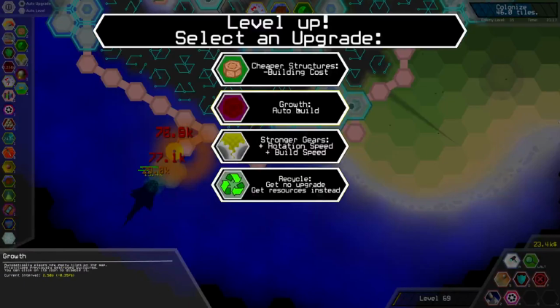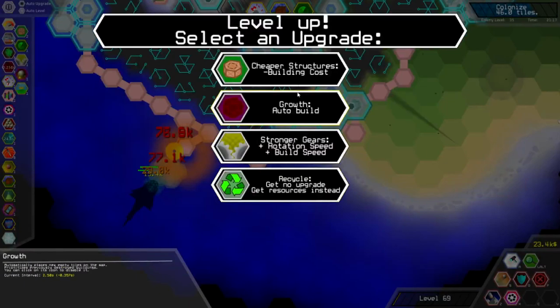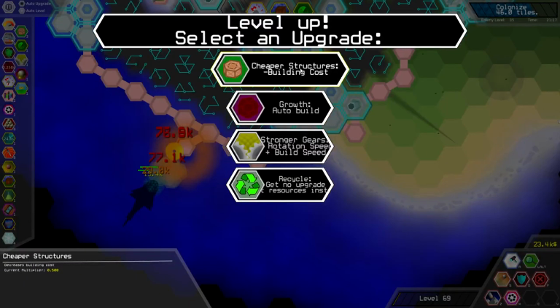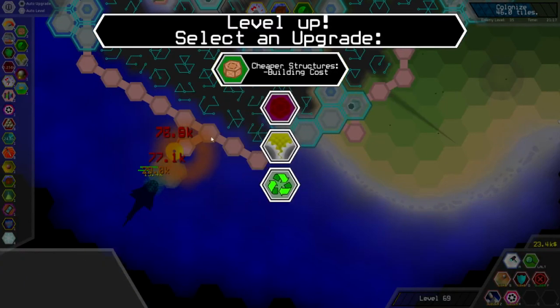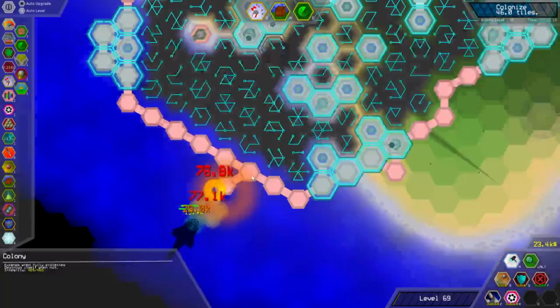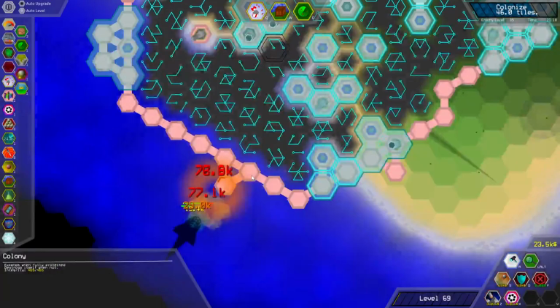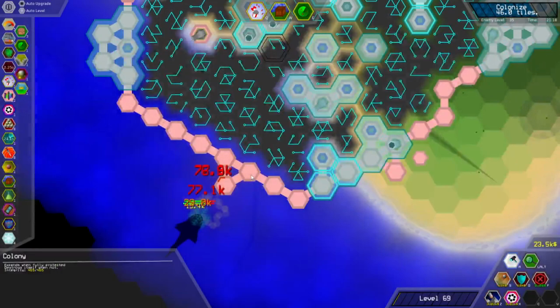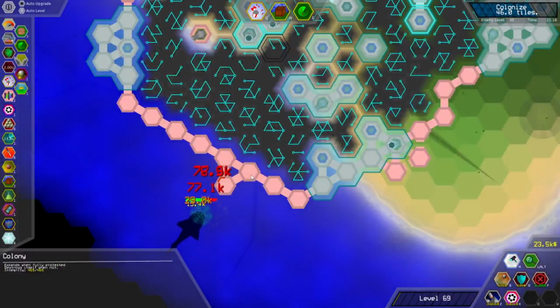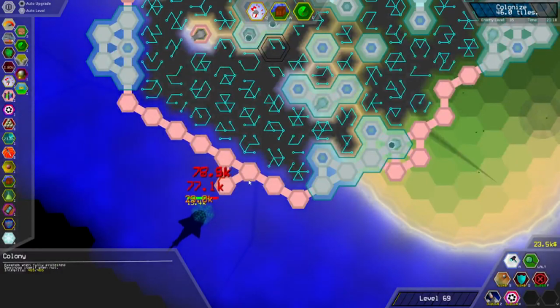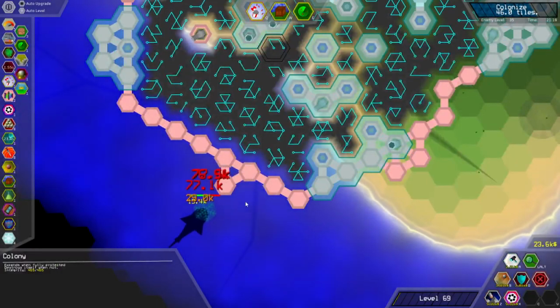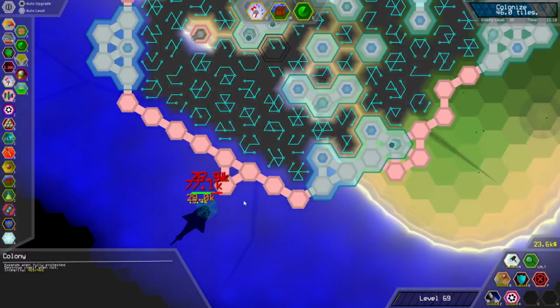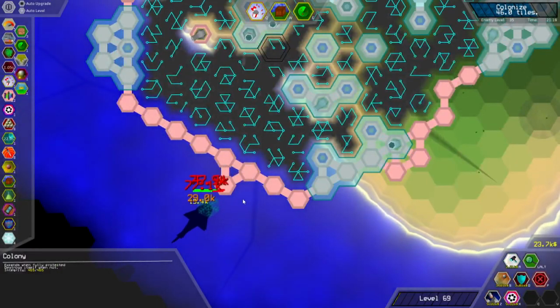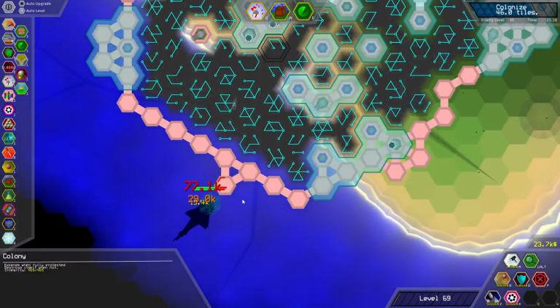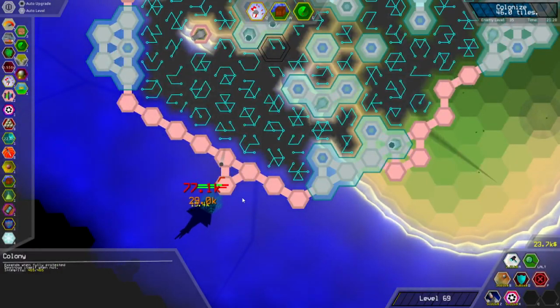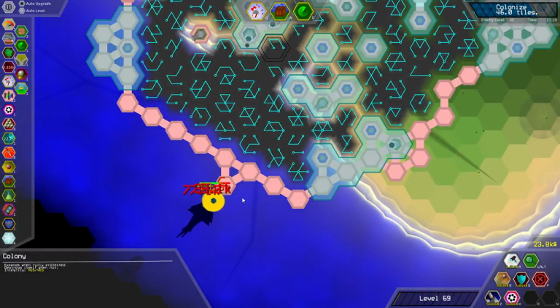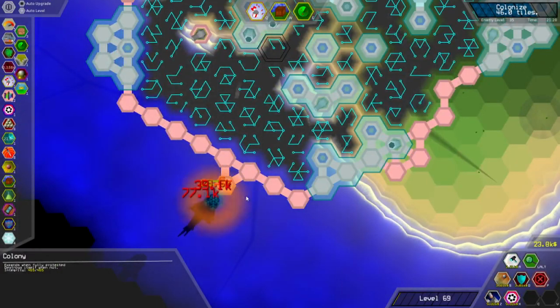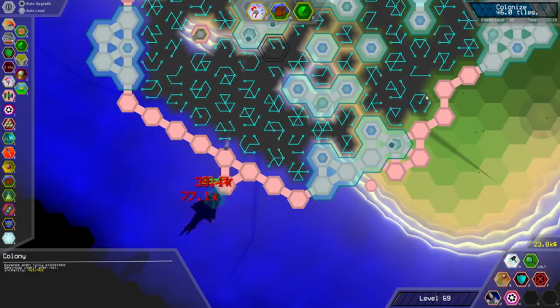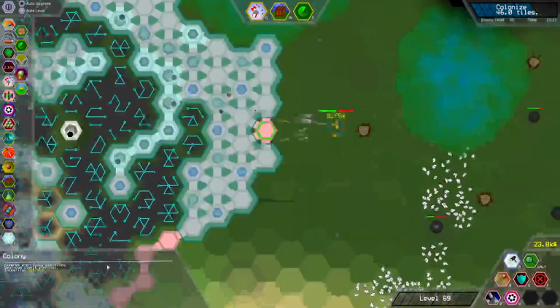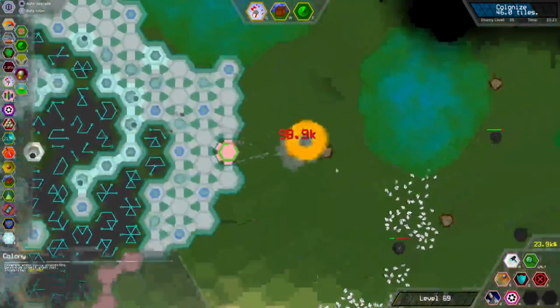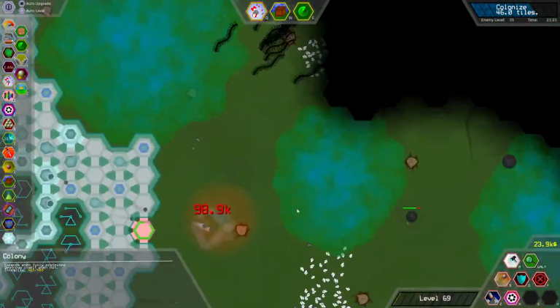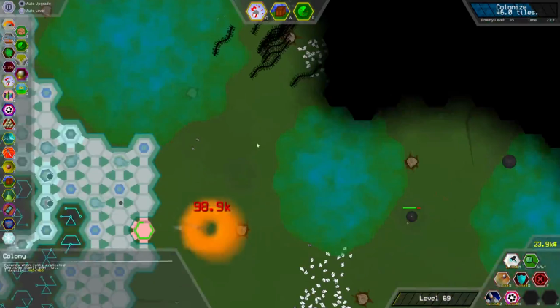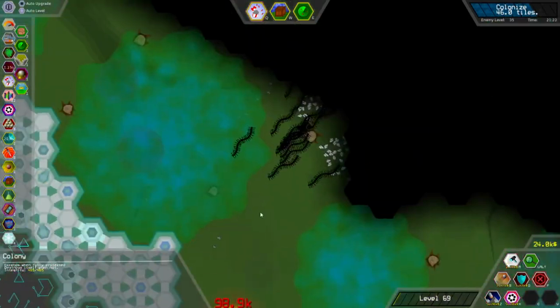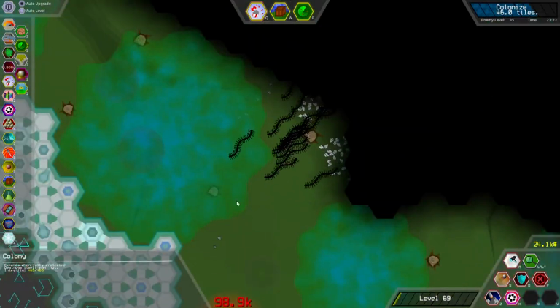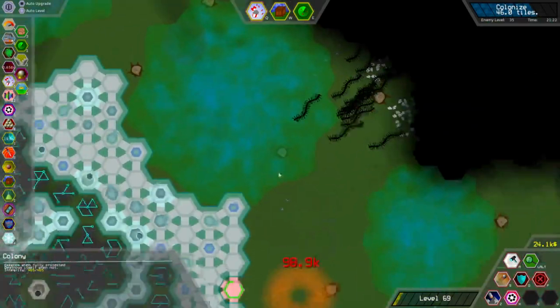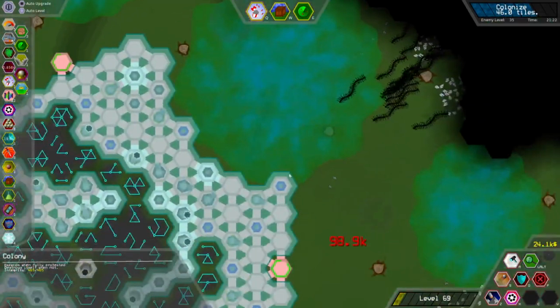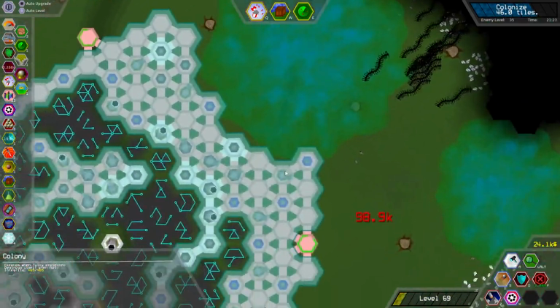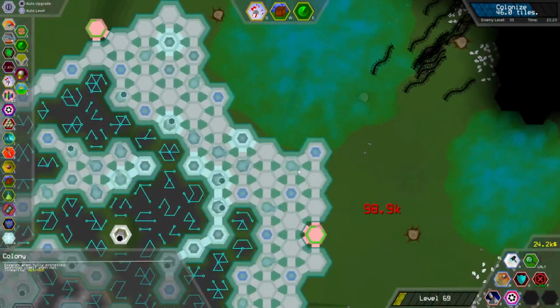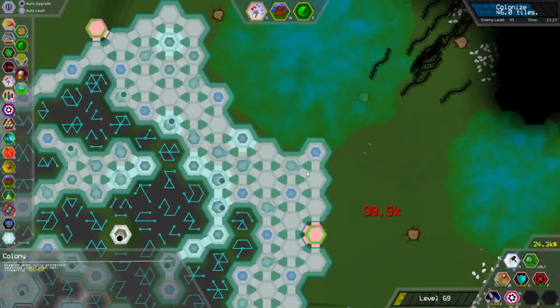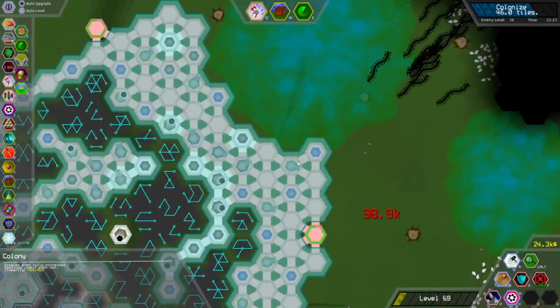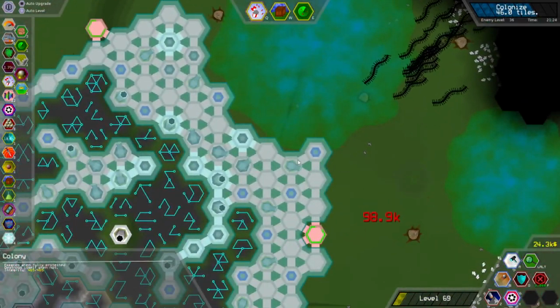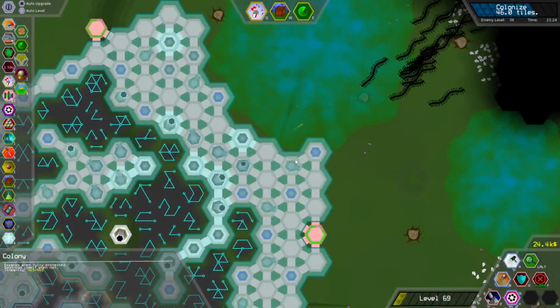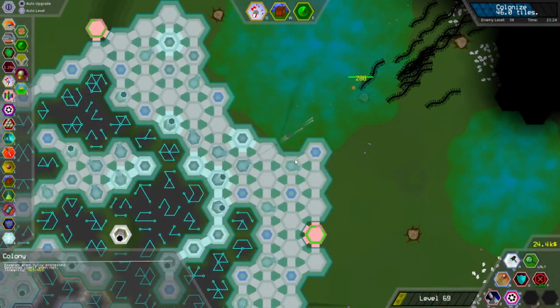Are all of the enemies just sharks at this point? Because I'm not seeing any land enemies. Okay, never mind — I was wrong.